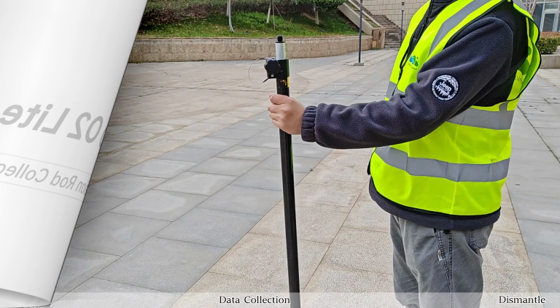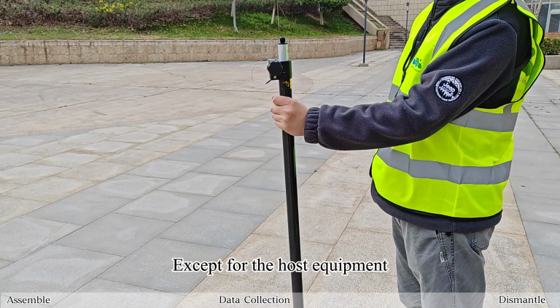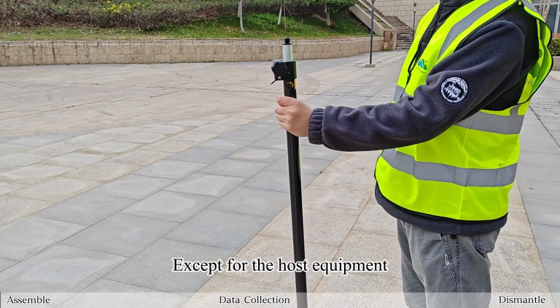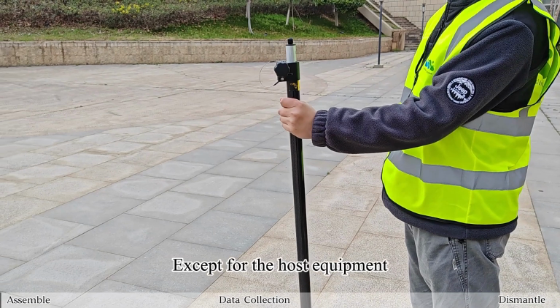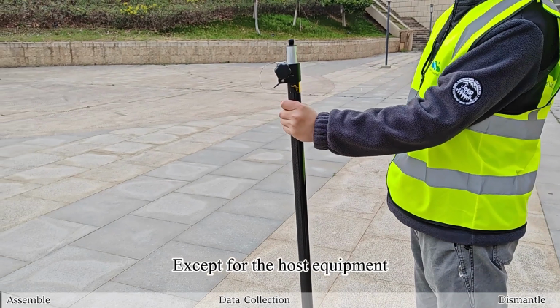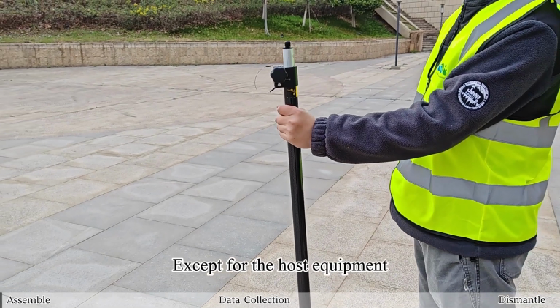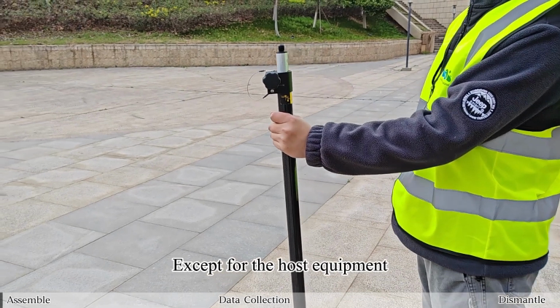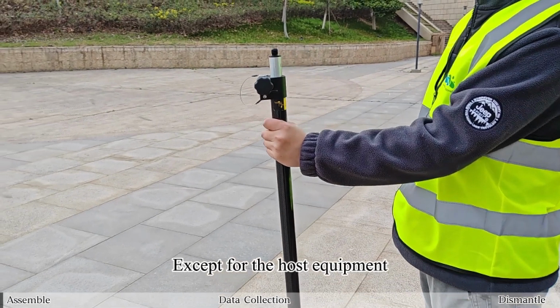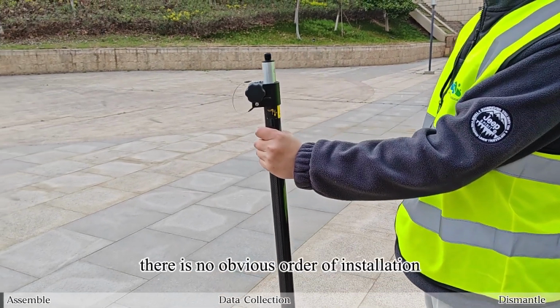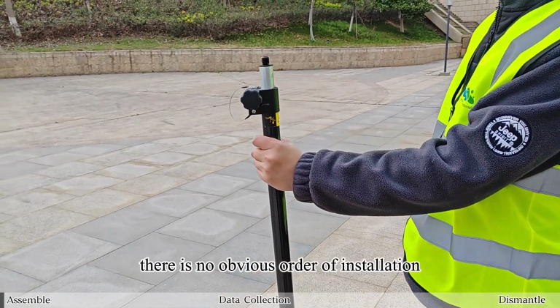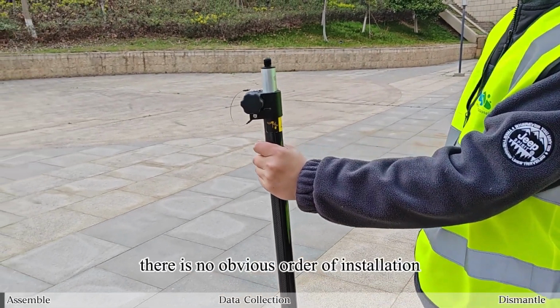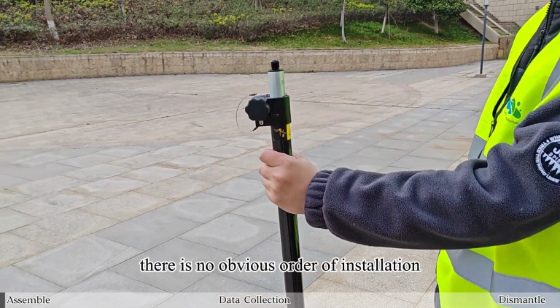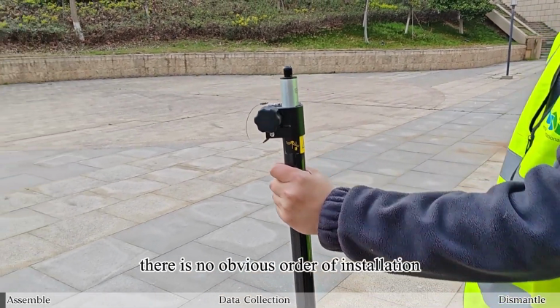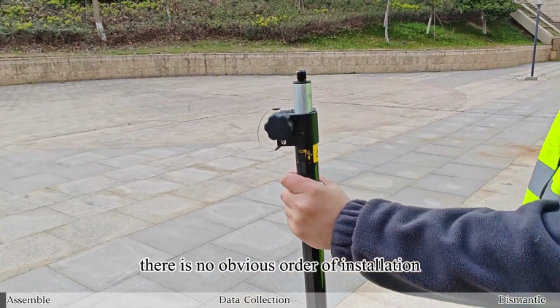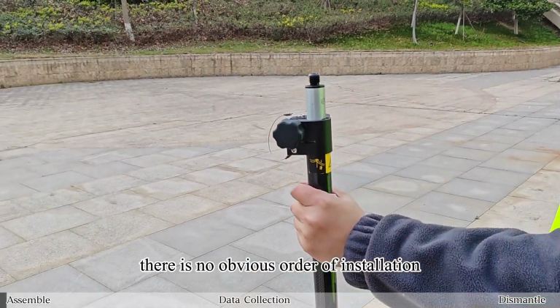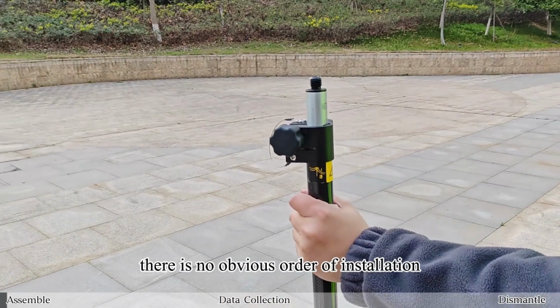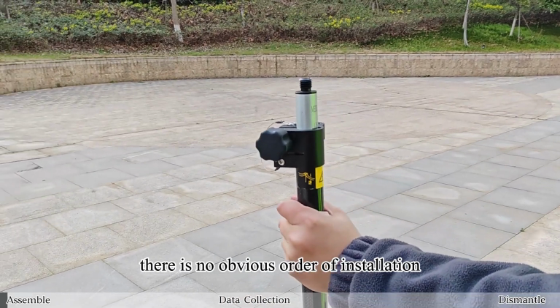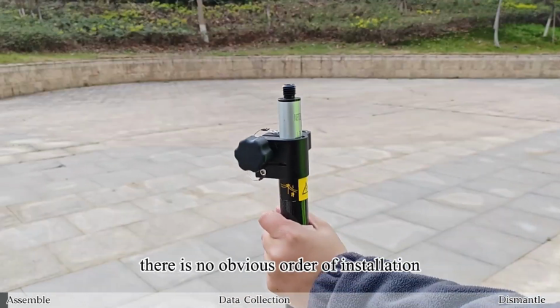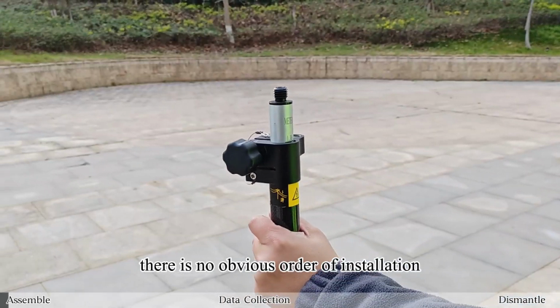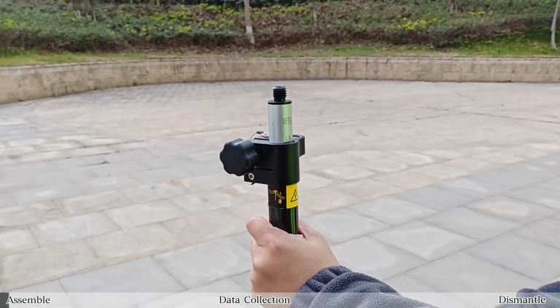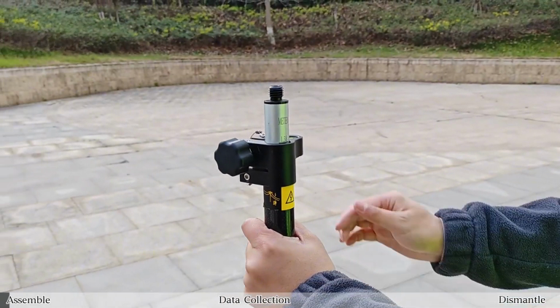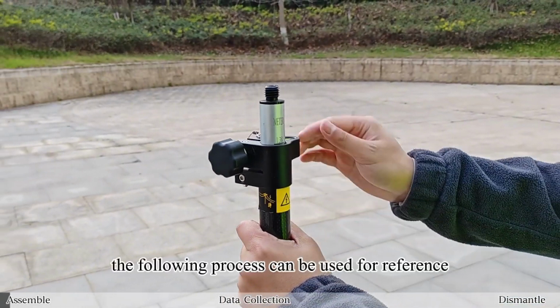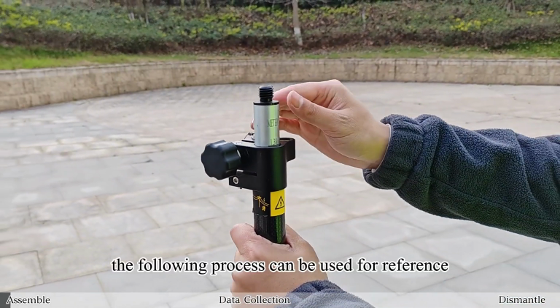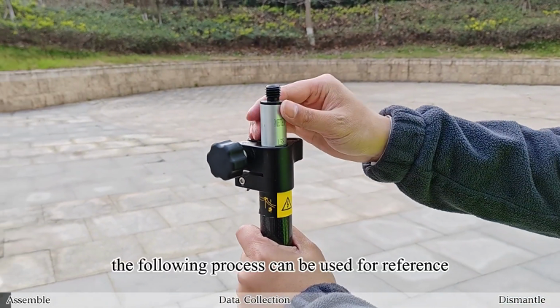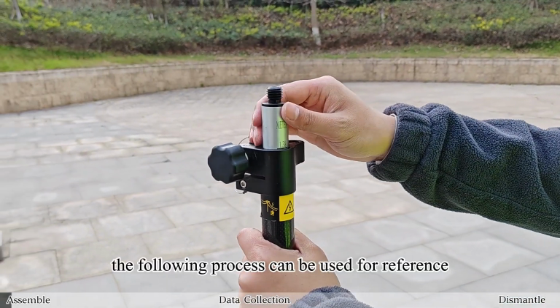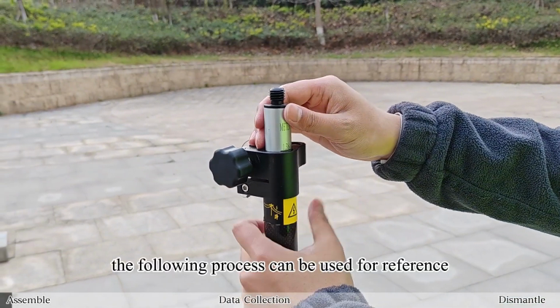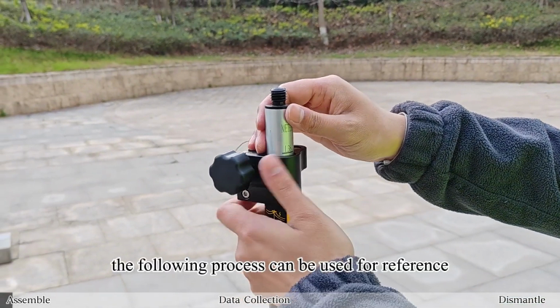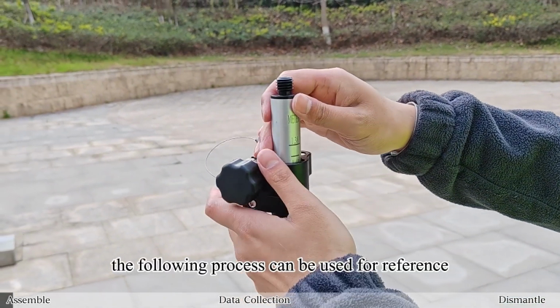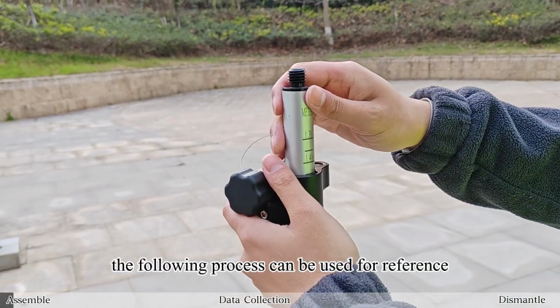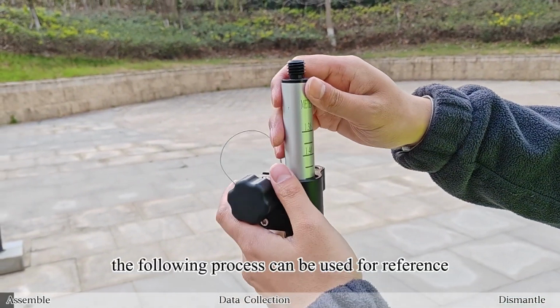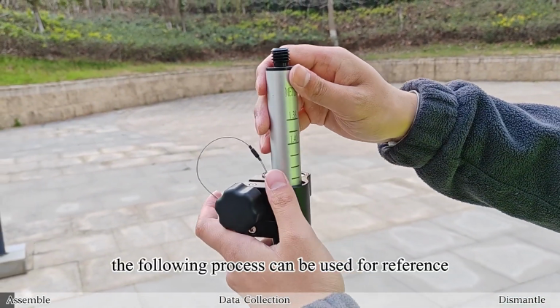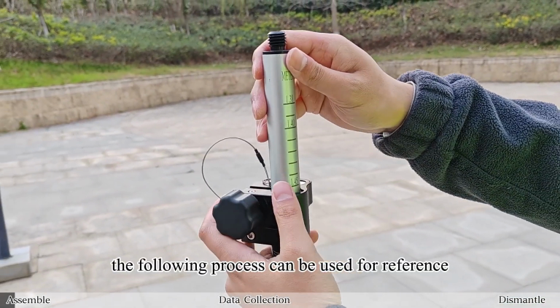Except for the host equipment, there is no obvious order of installation. The following process can be used for reference.